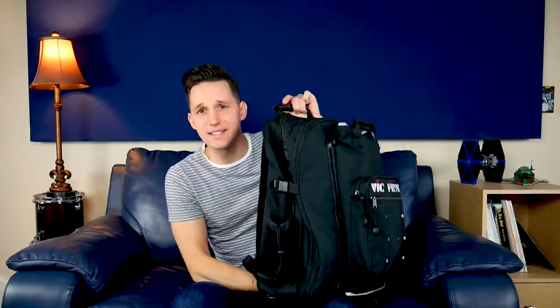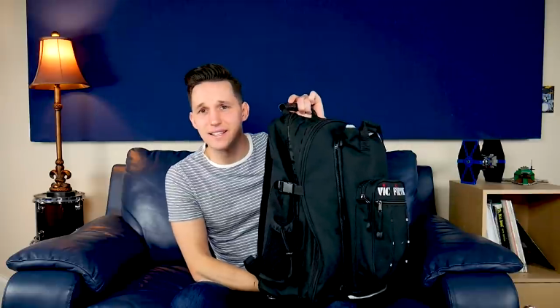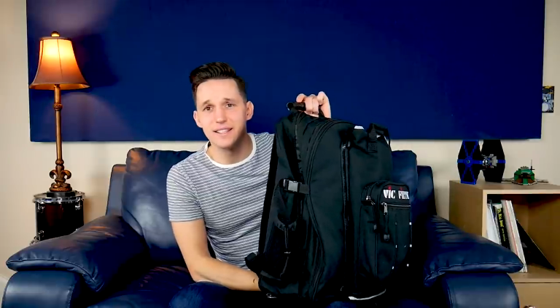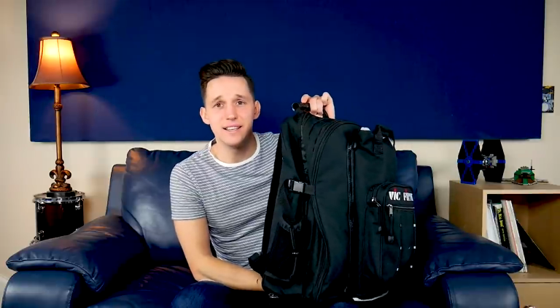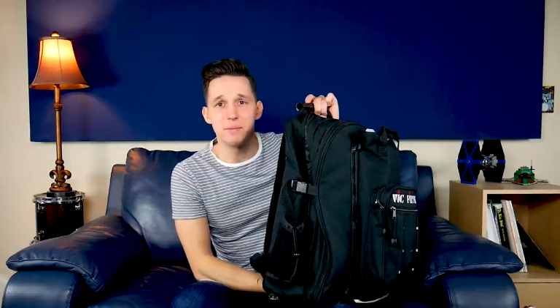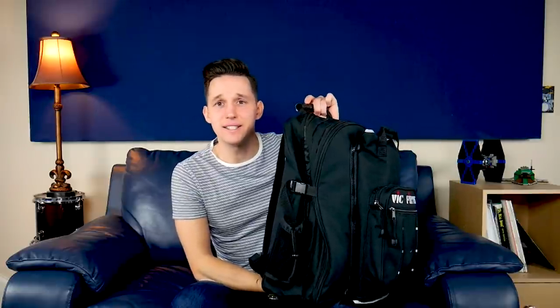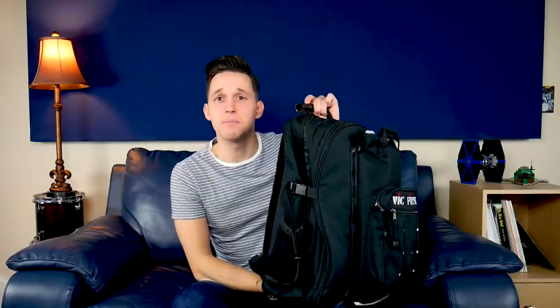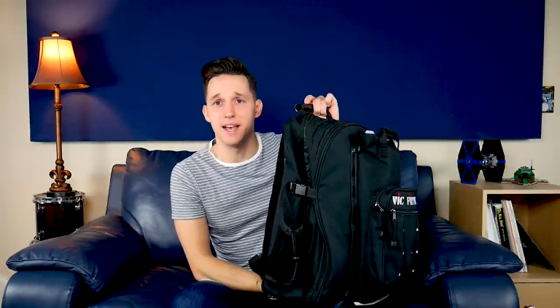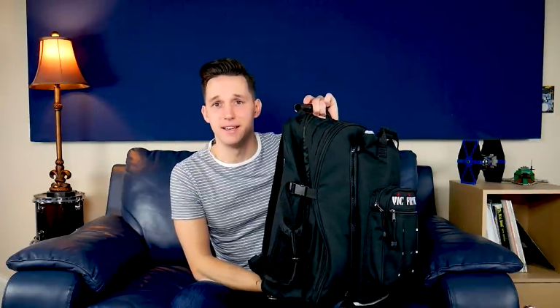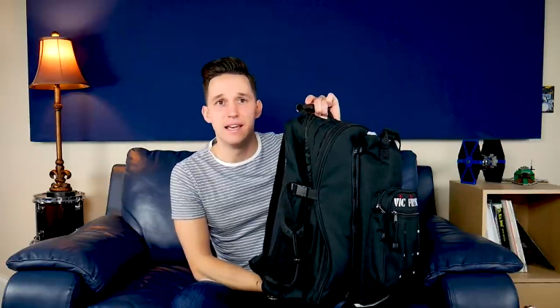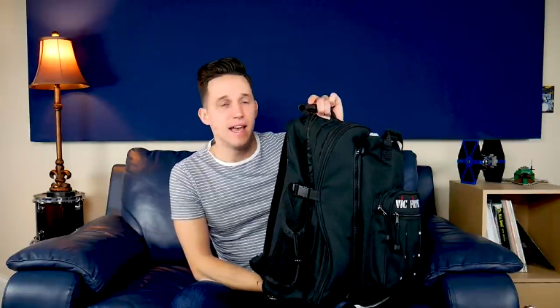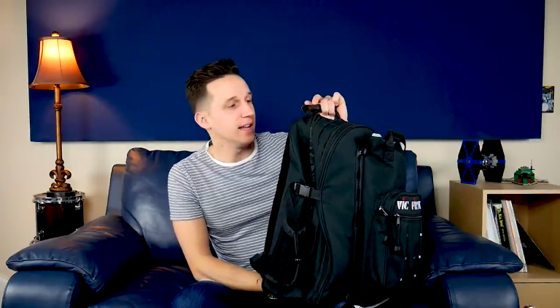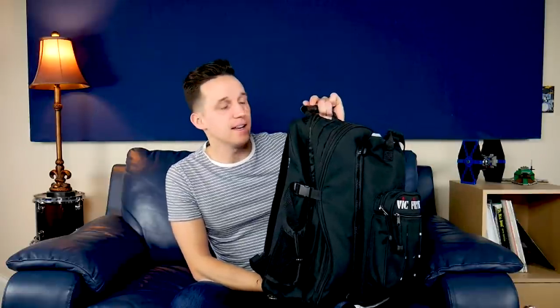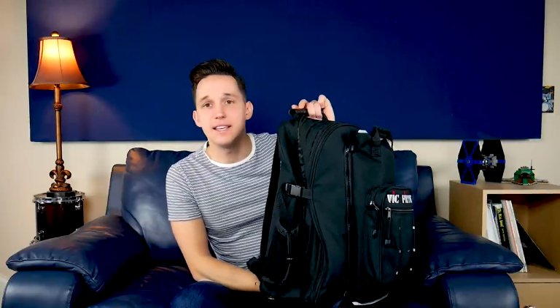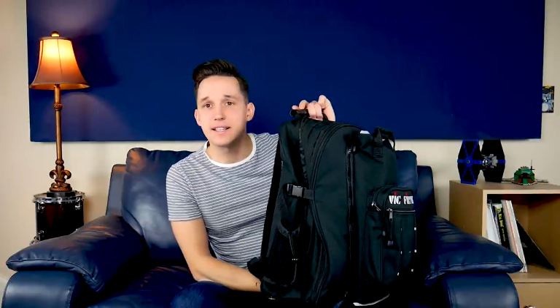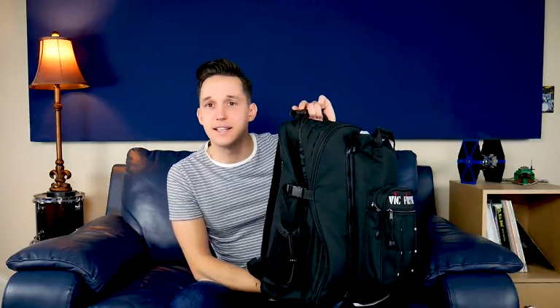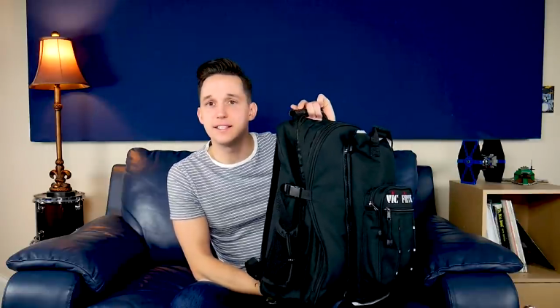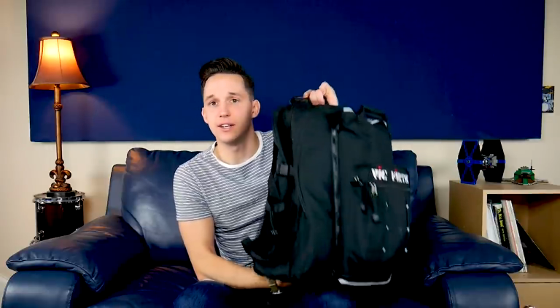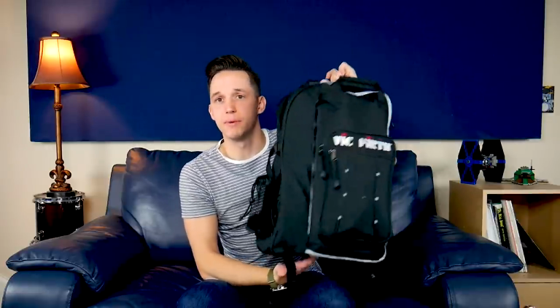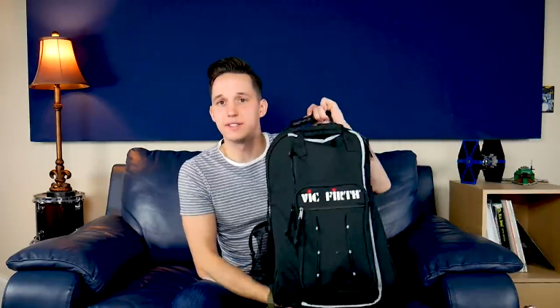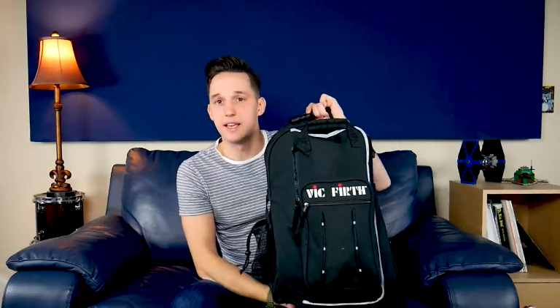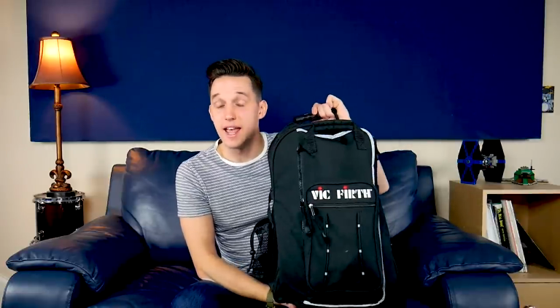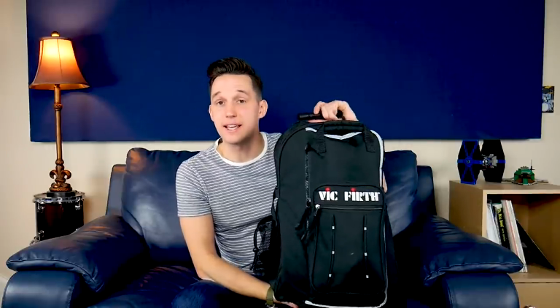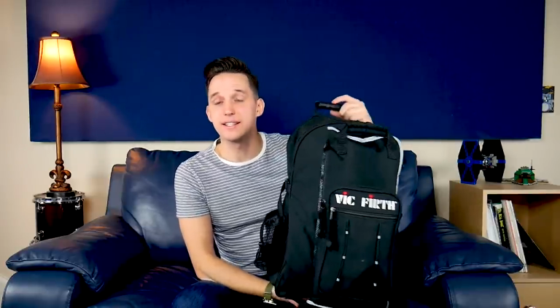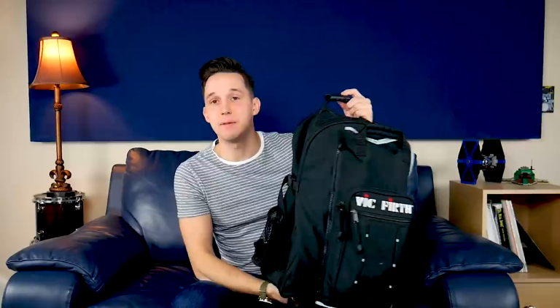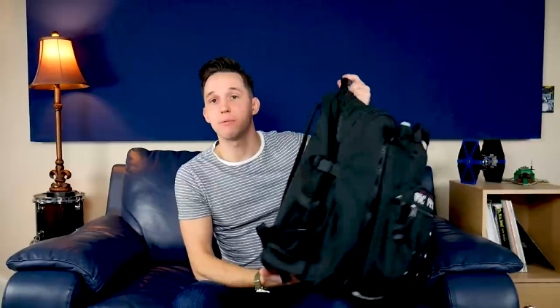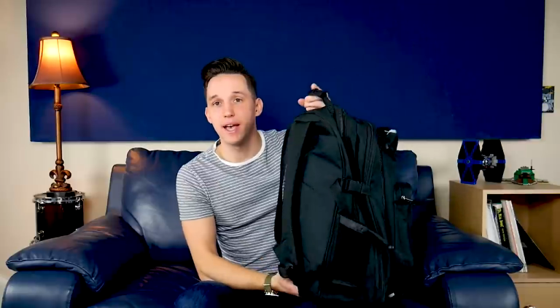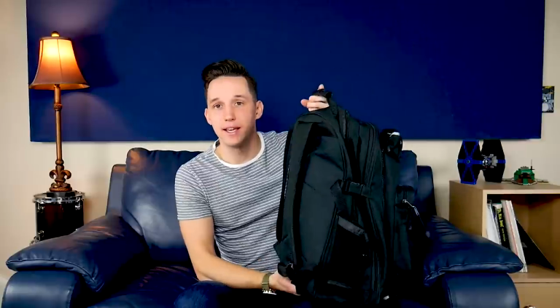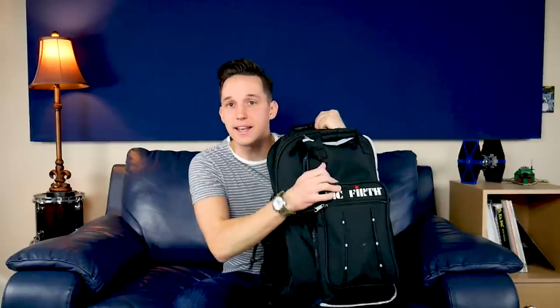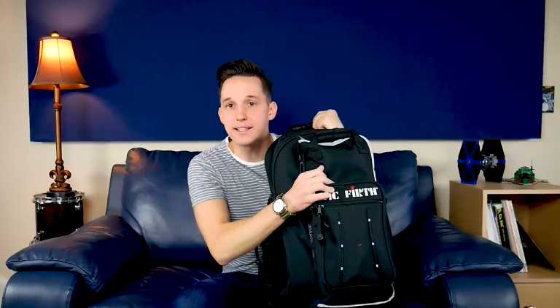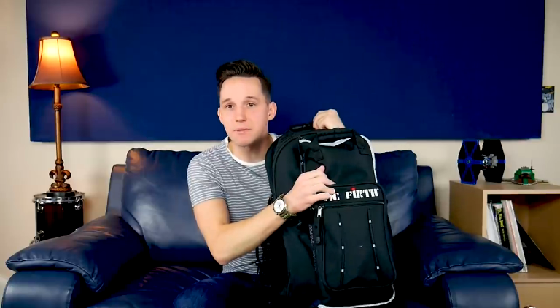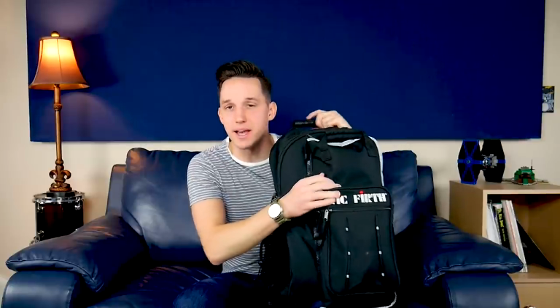This is my stick bag. And yes, it is enormous. And yes, it is a book bag and a stick bag.